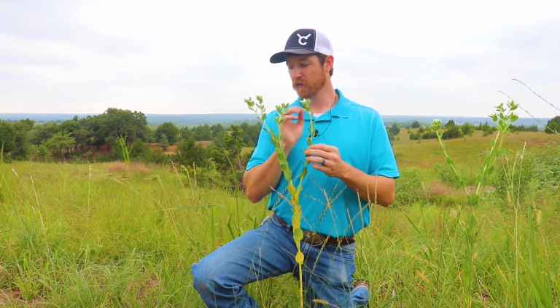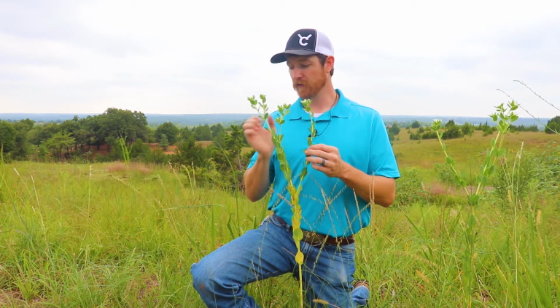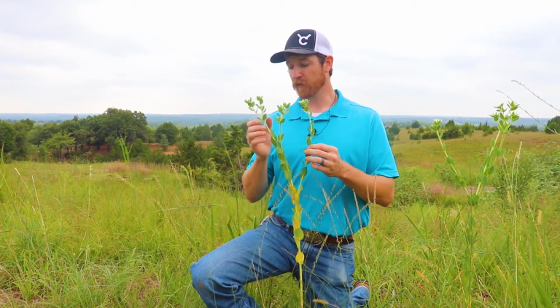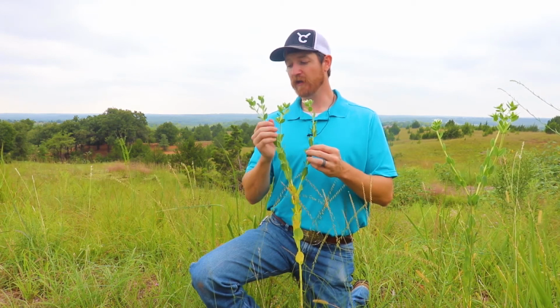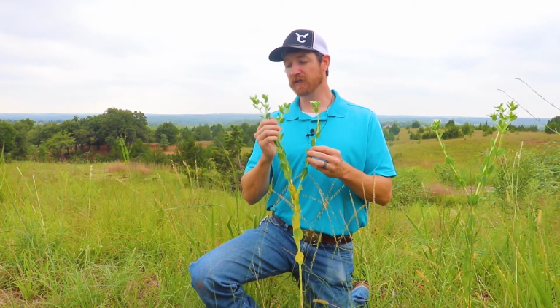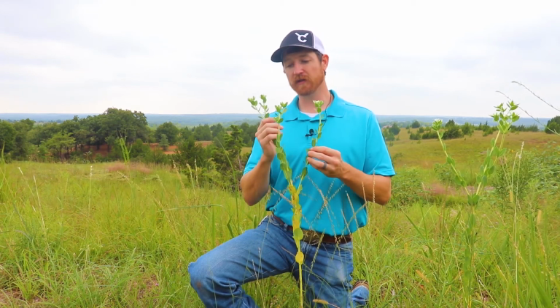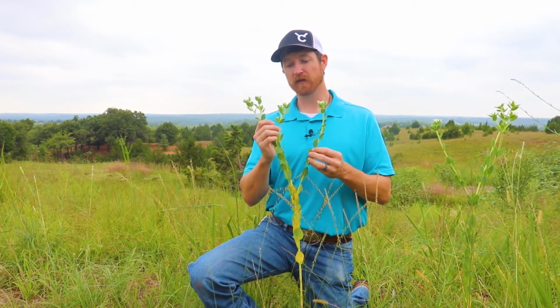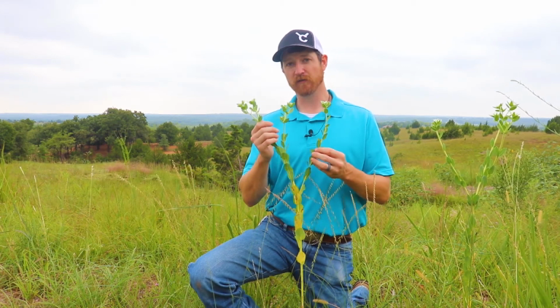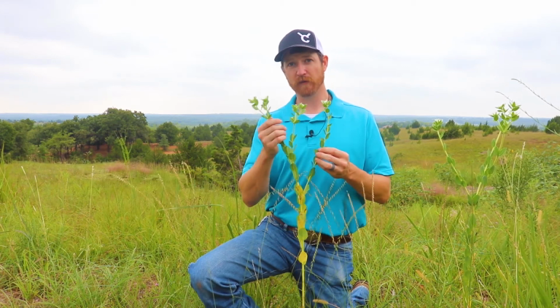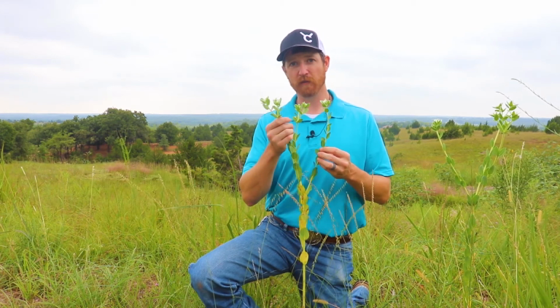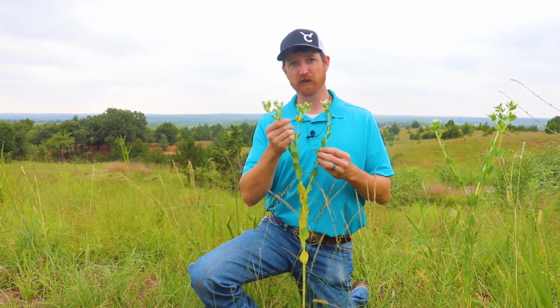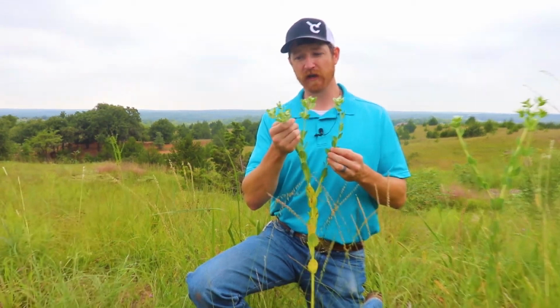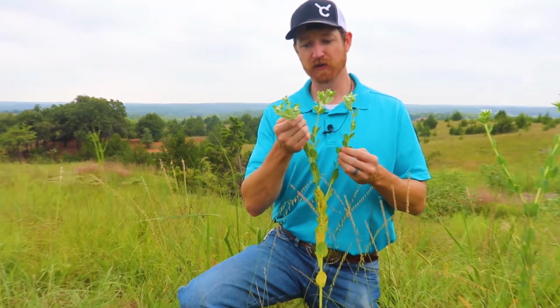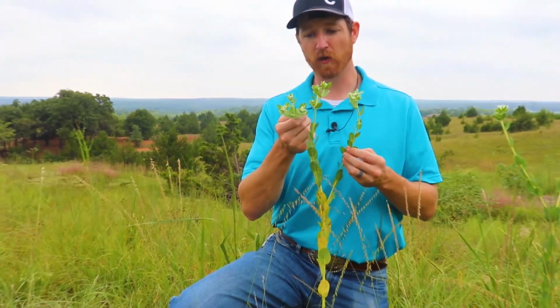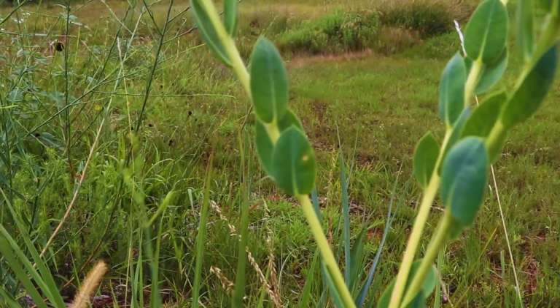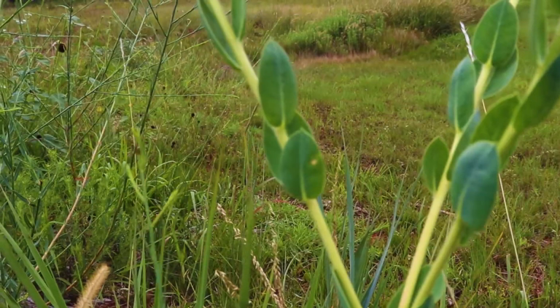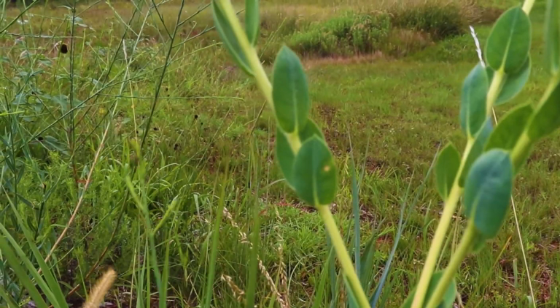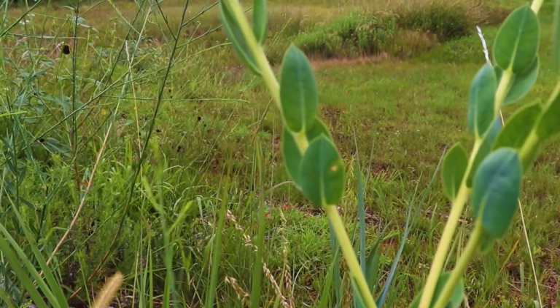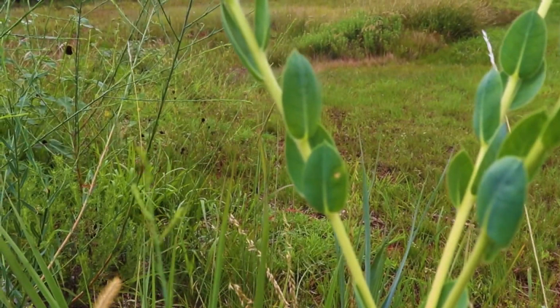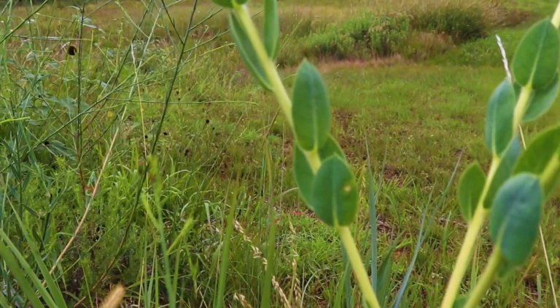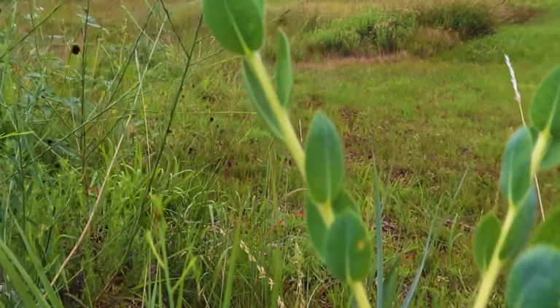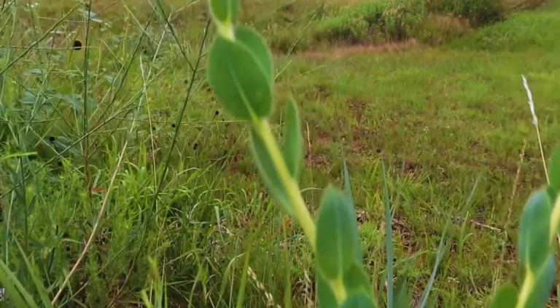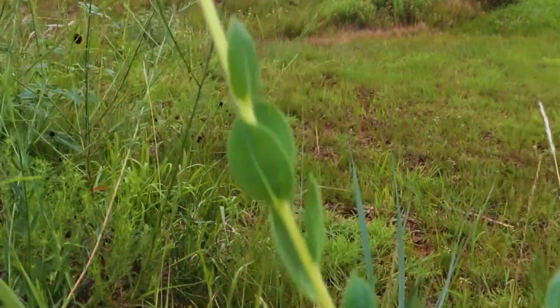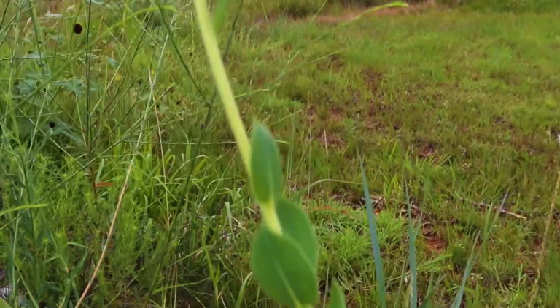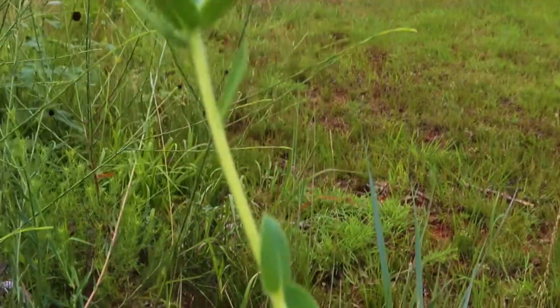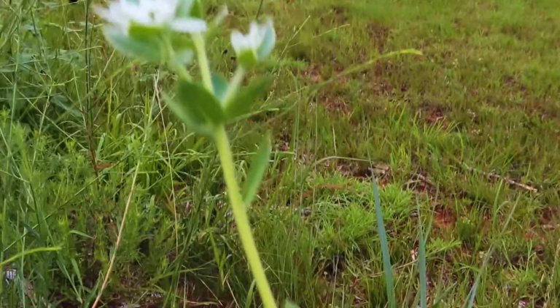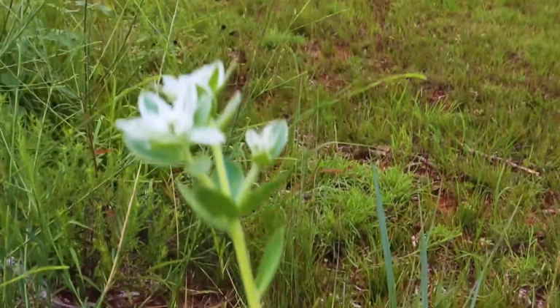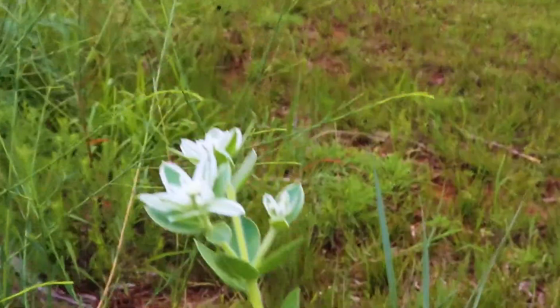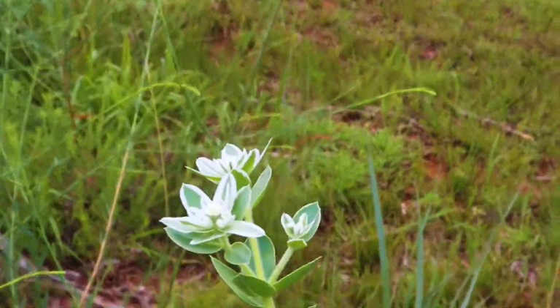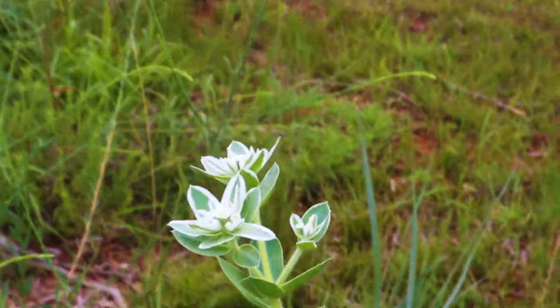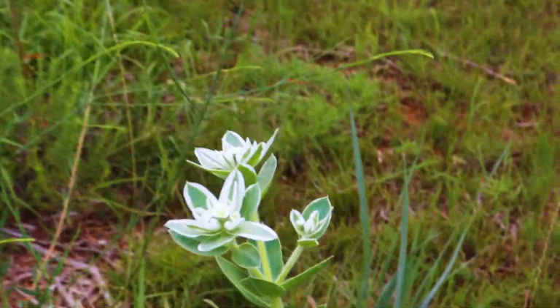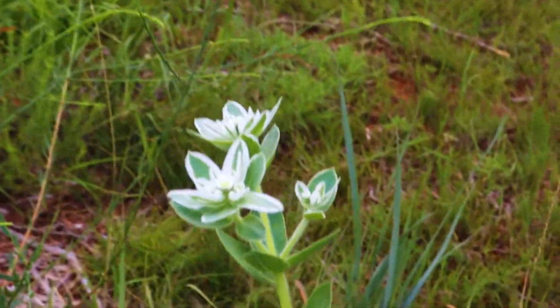So again, this is Euphorbia marginata, snow on the mountain — just a really neat, really pretty ornamental plant.